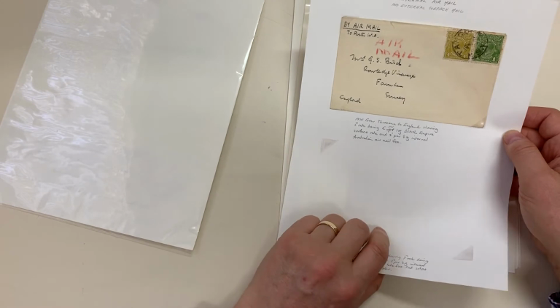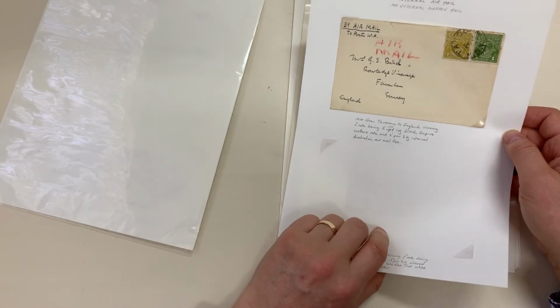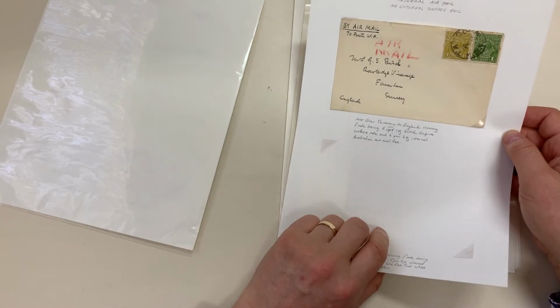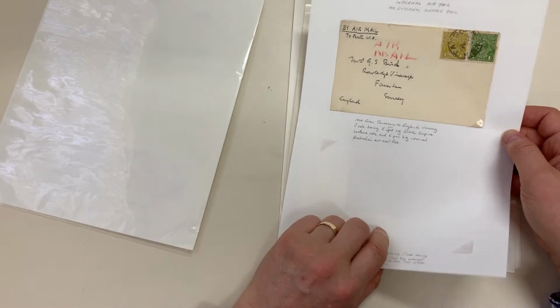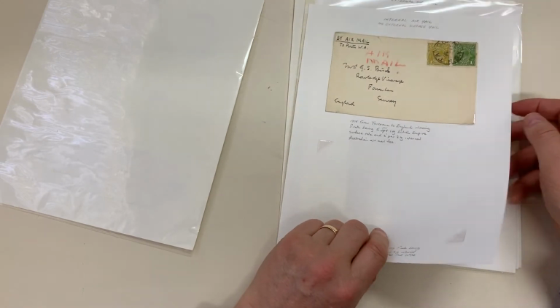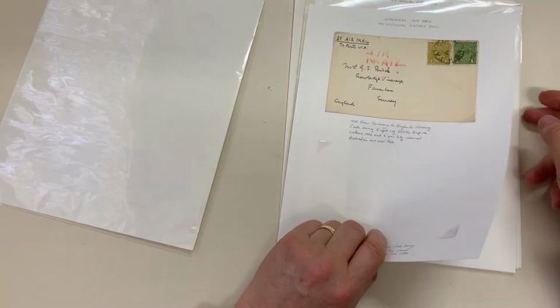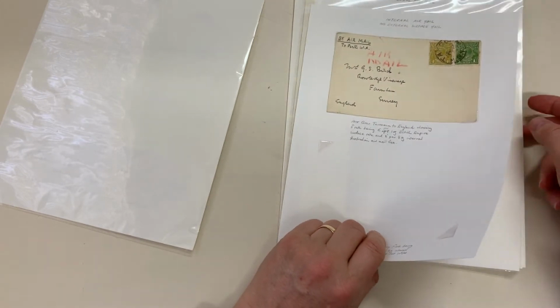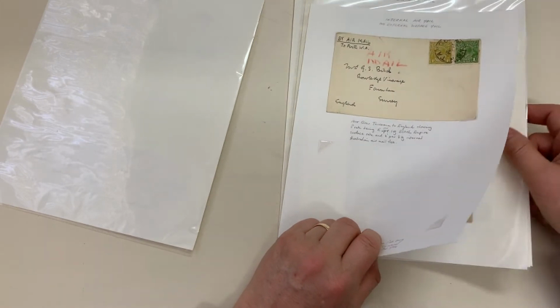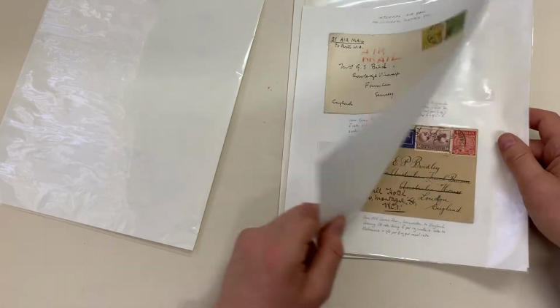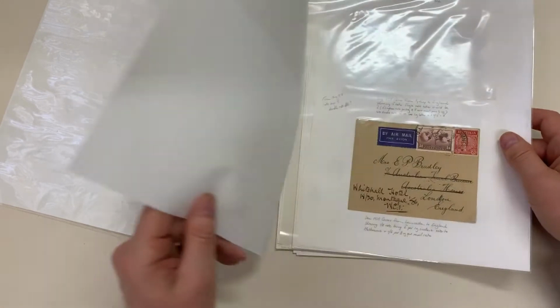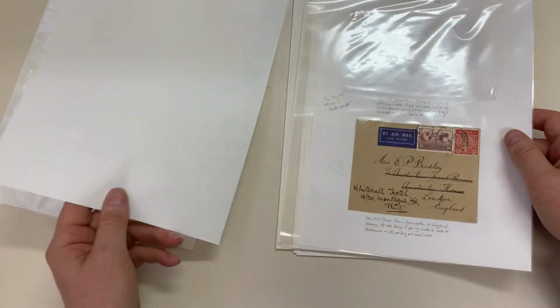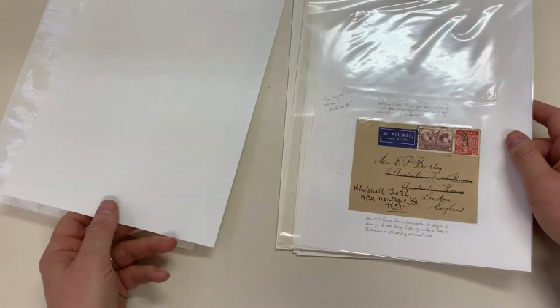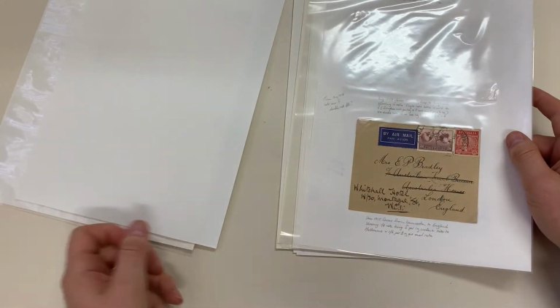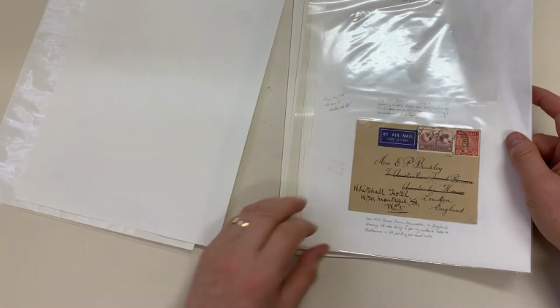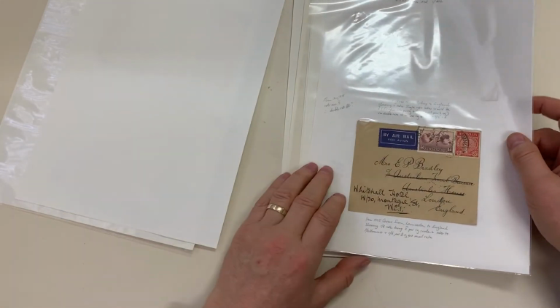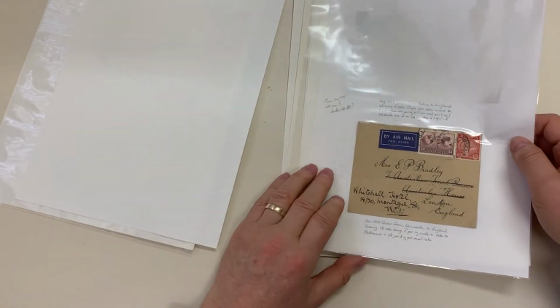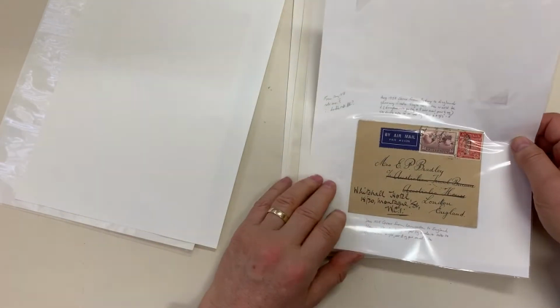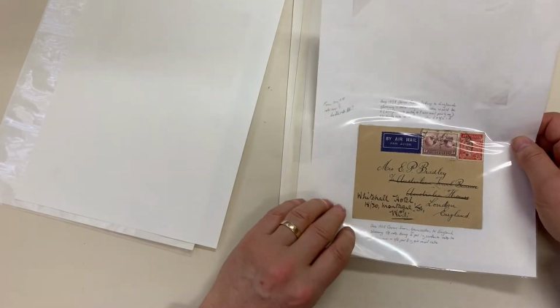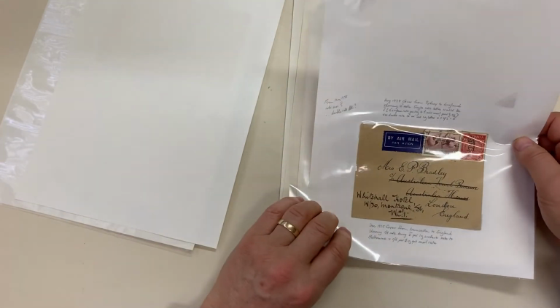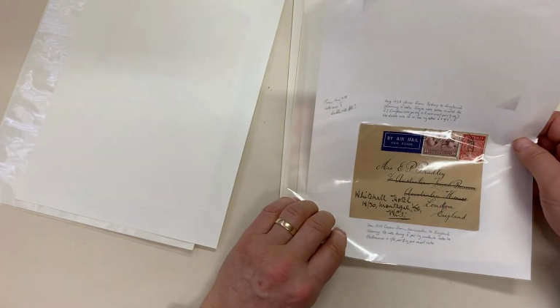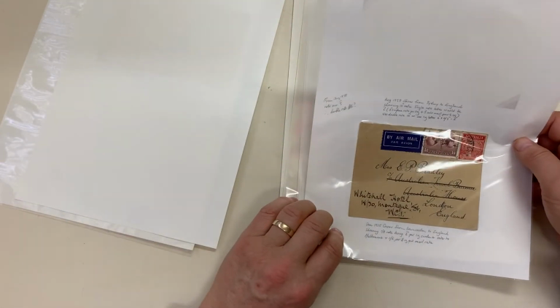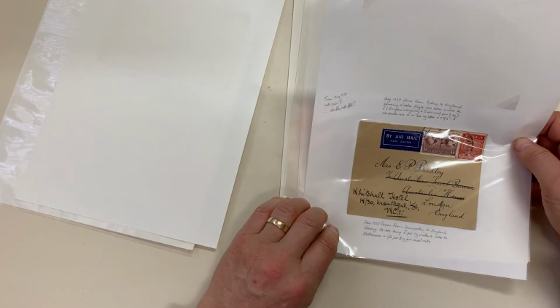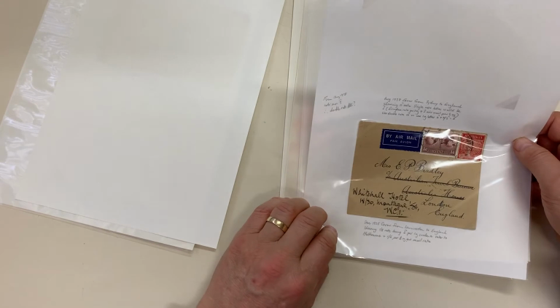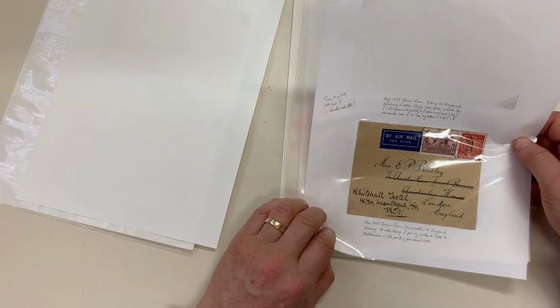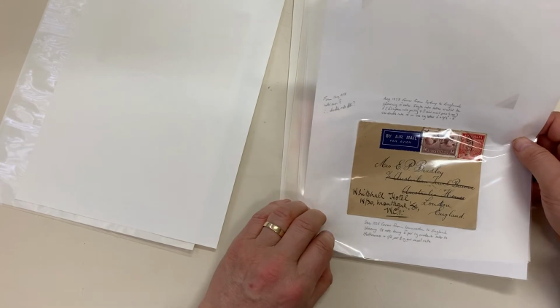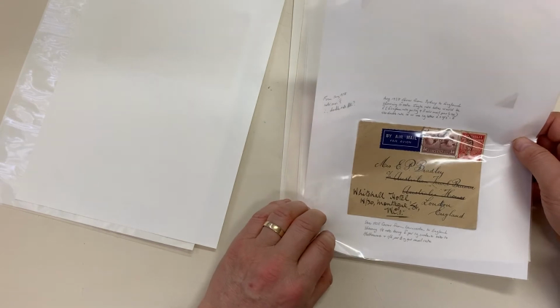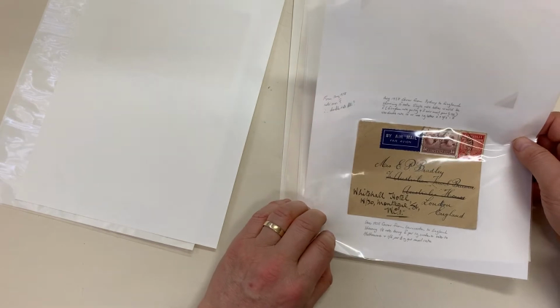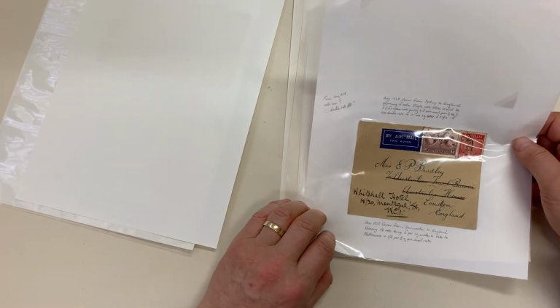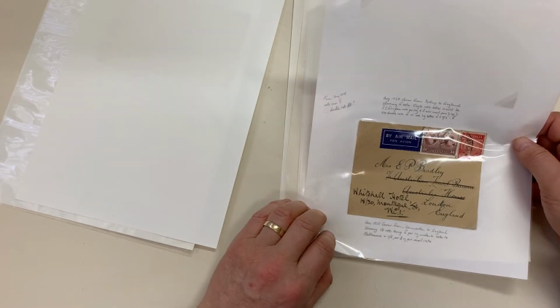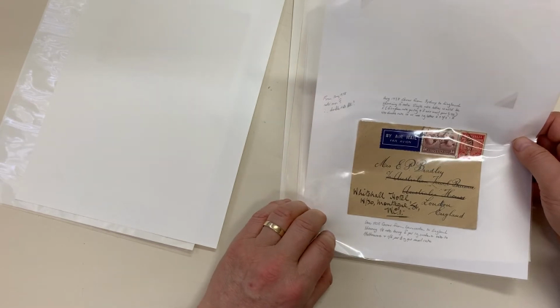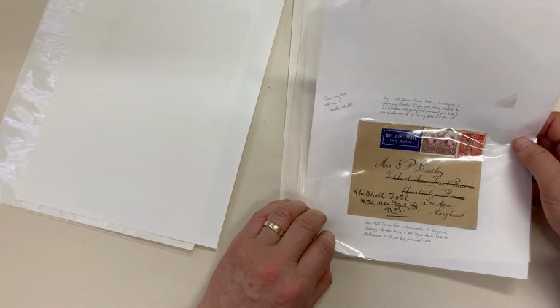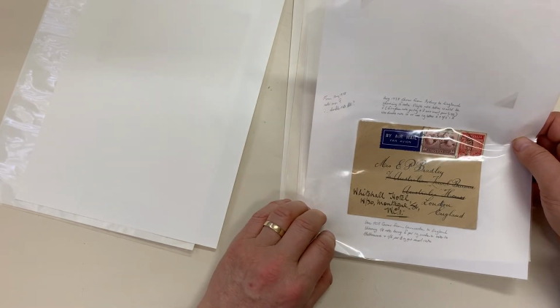Fivepence — that's internal airmail. One eightpence.